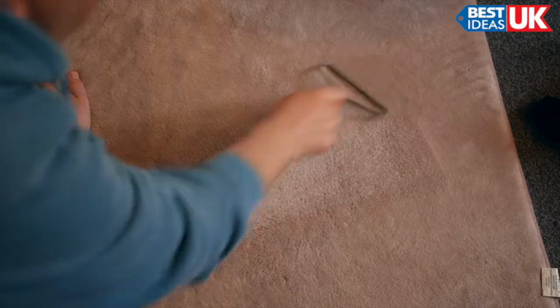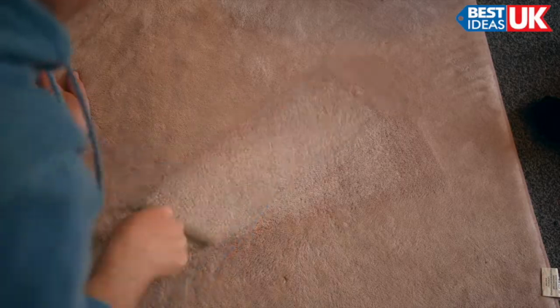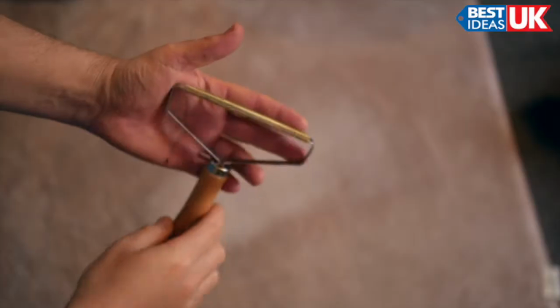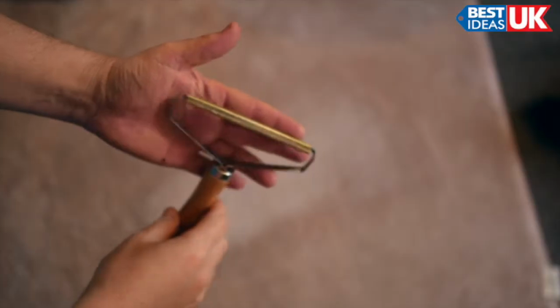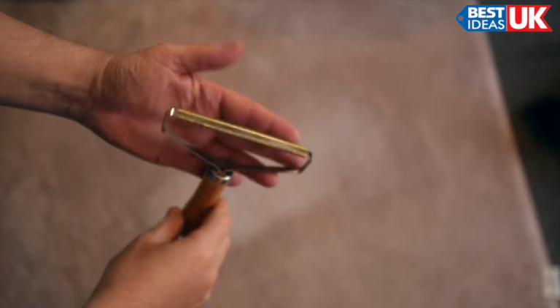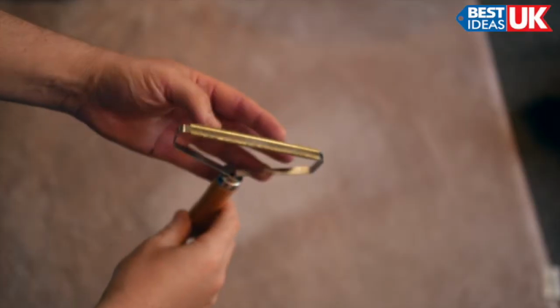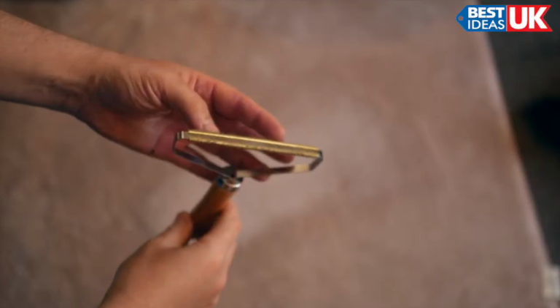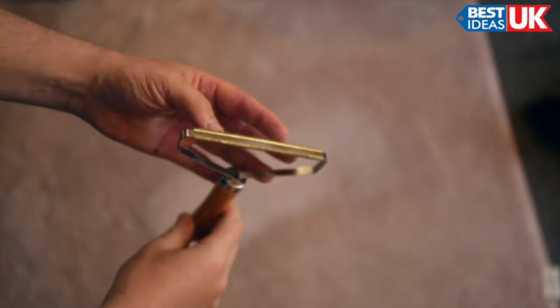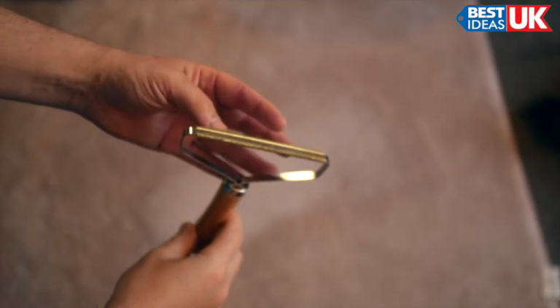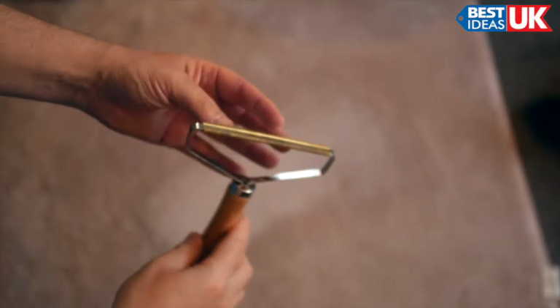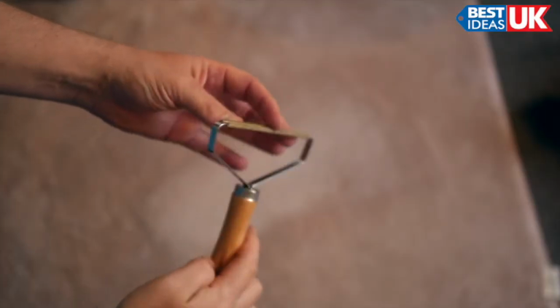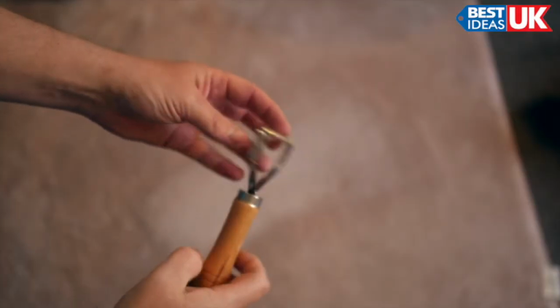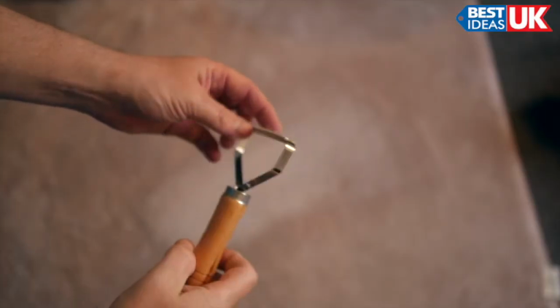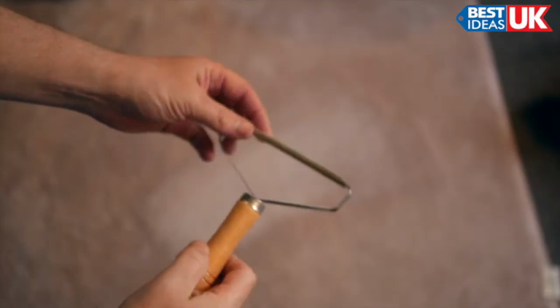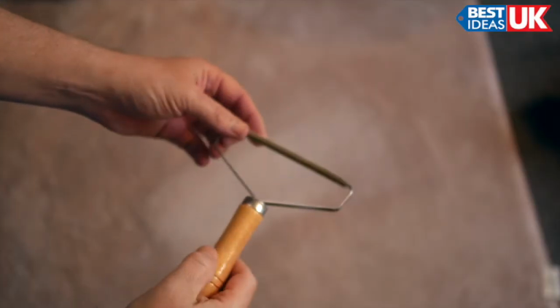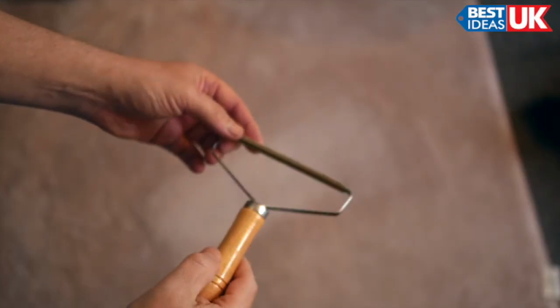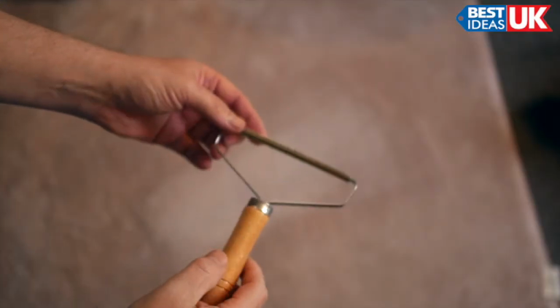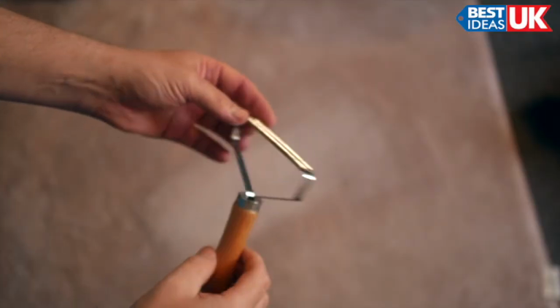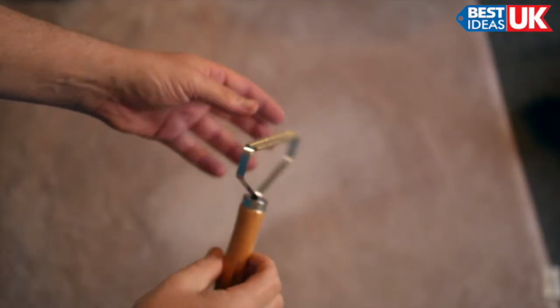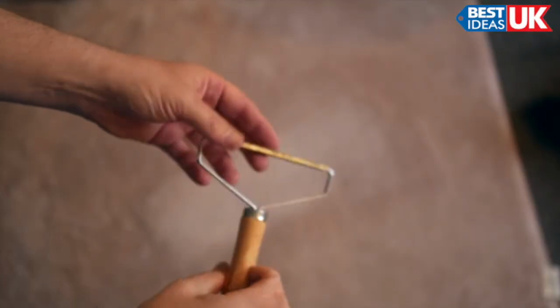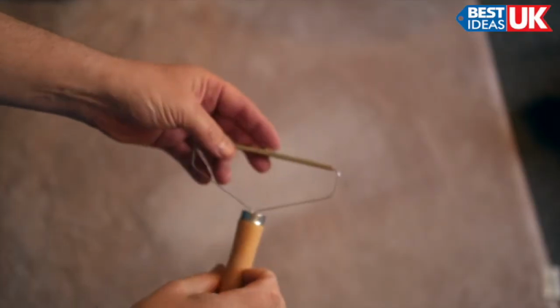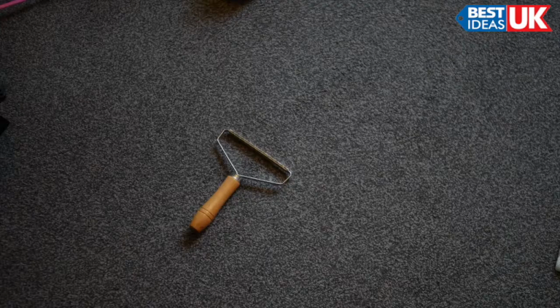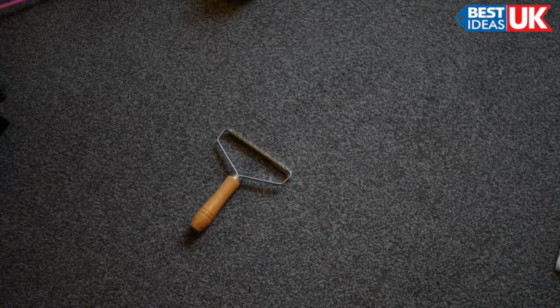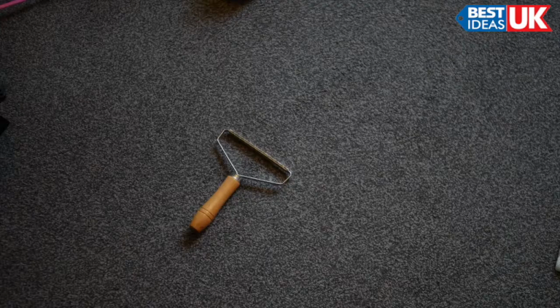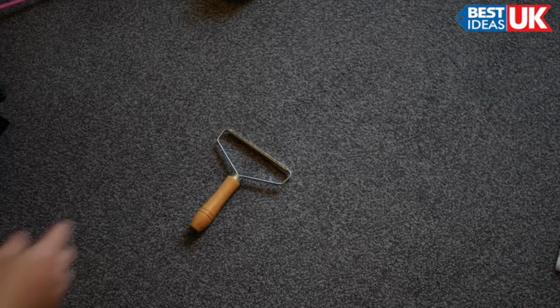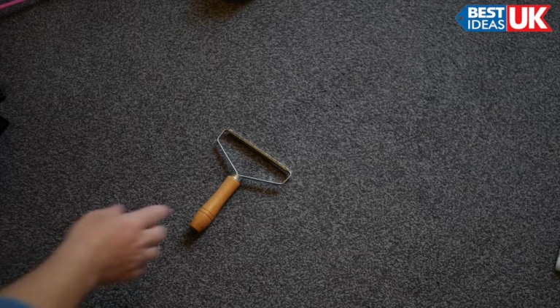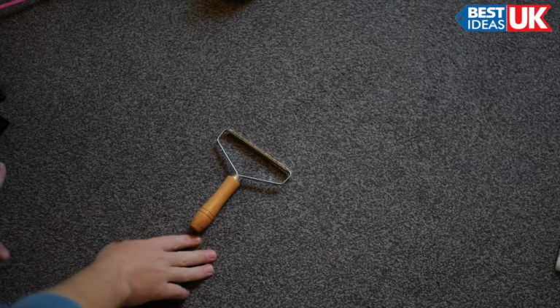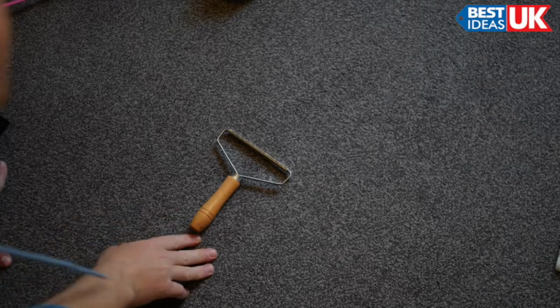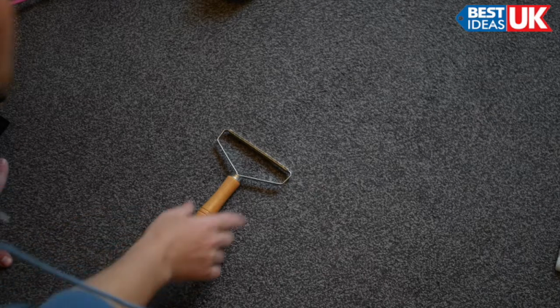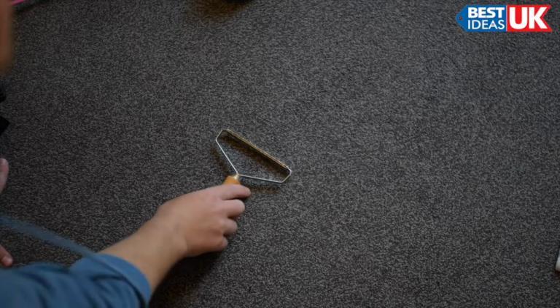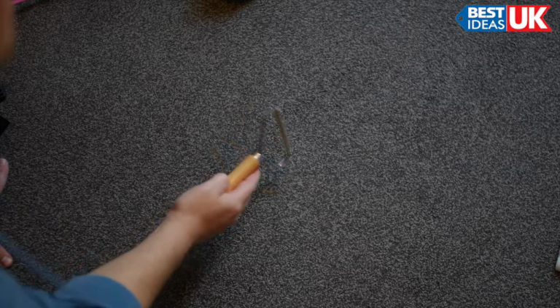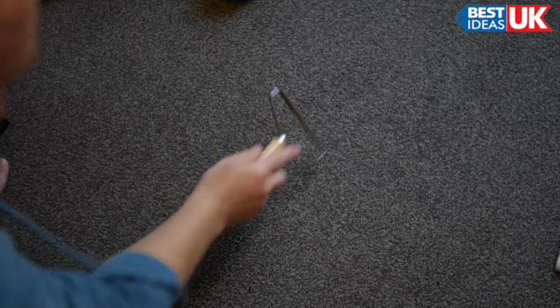I don't know if you can see that but it's collected loads of lint straight away, and now I'm going to test it out on the carpet.